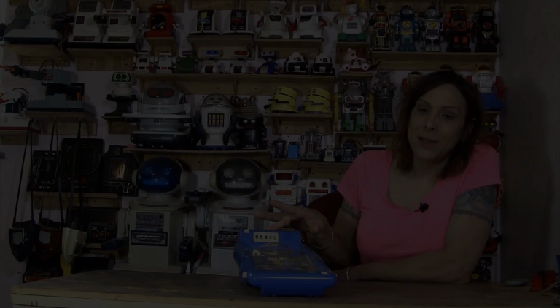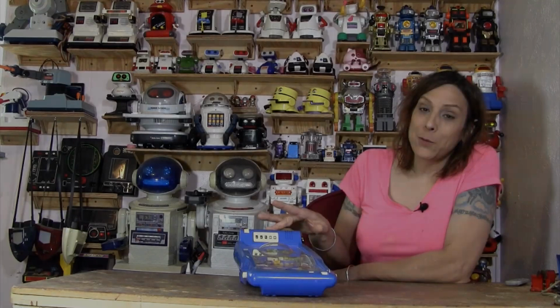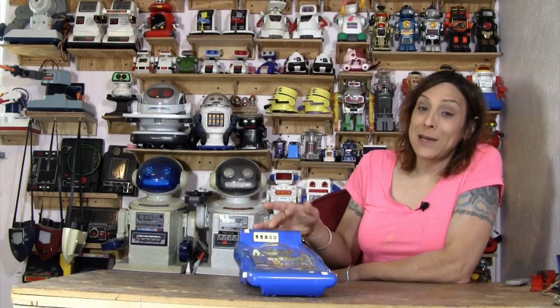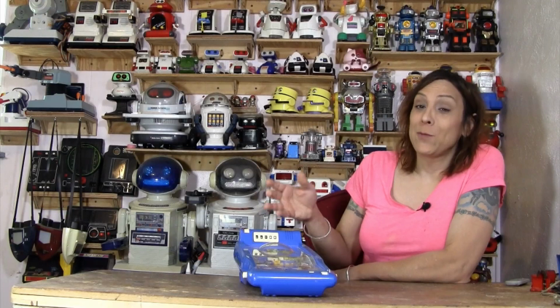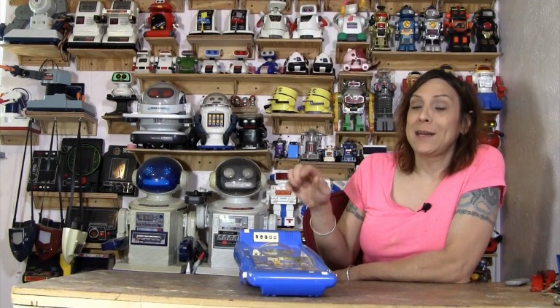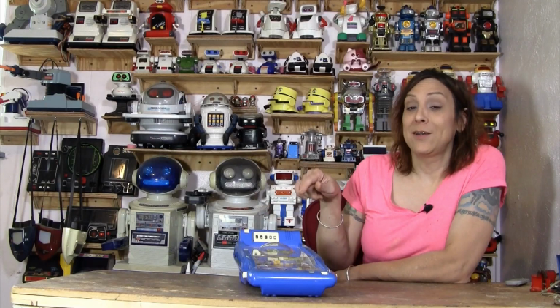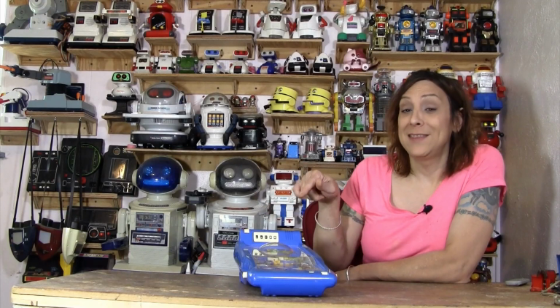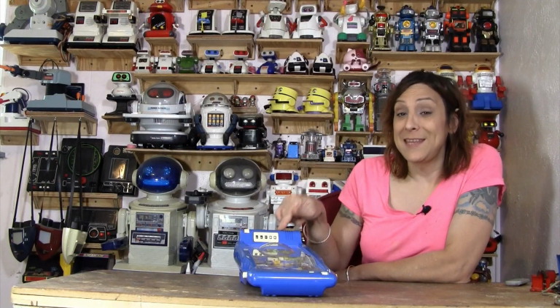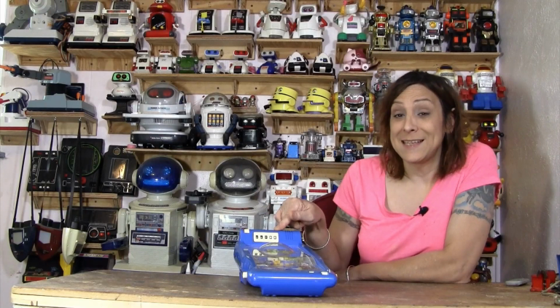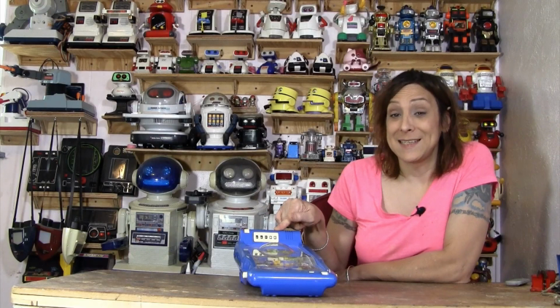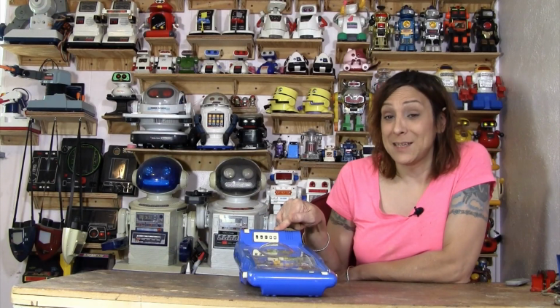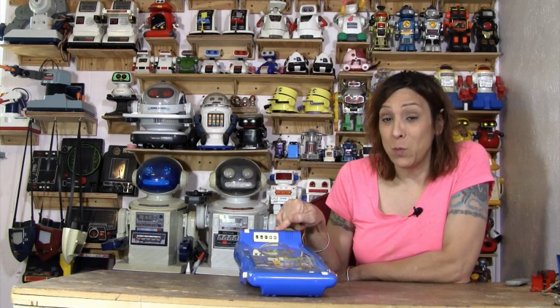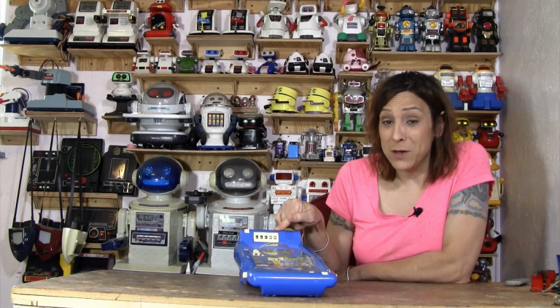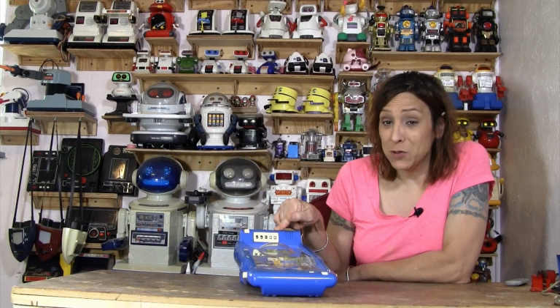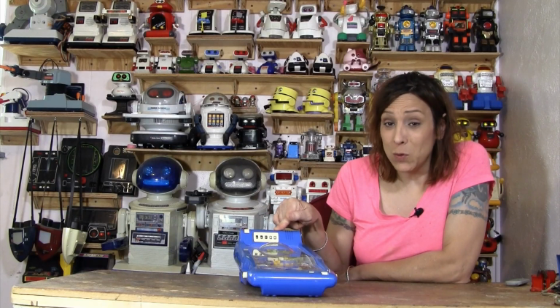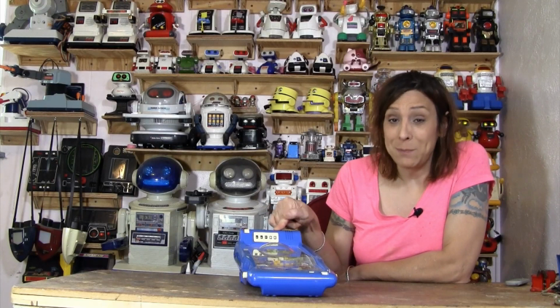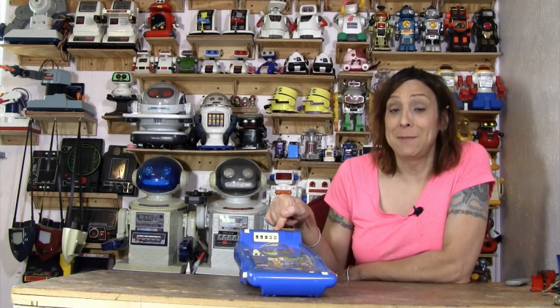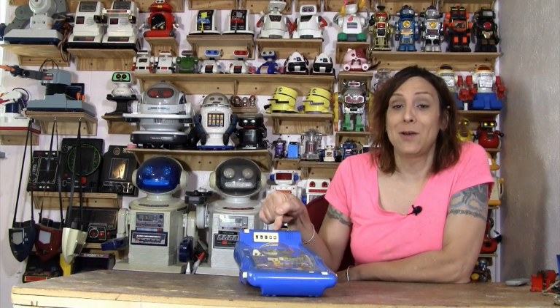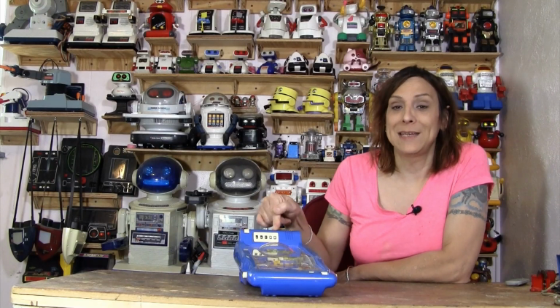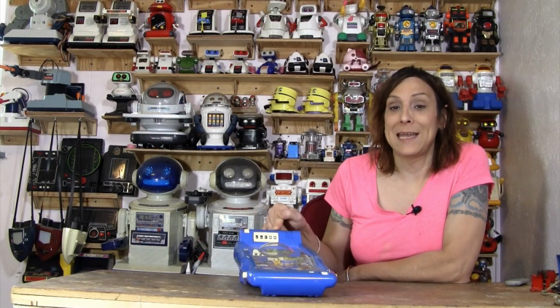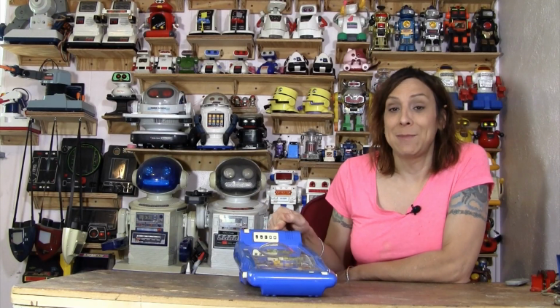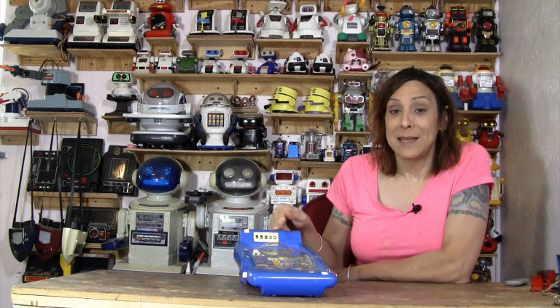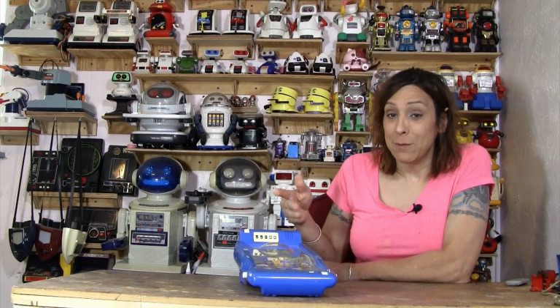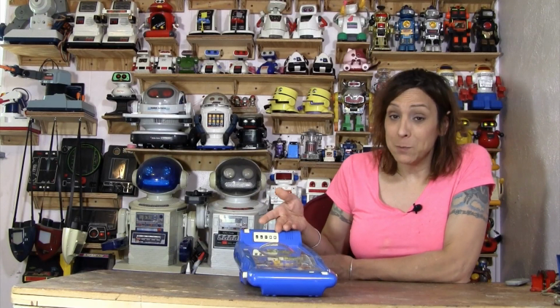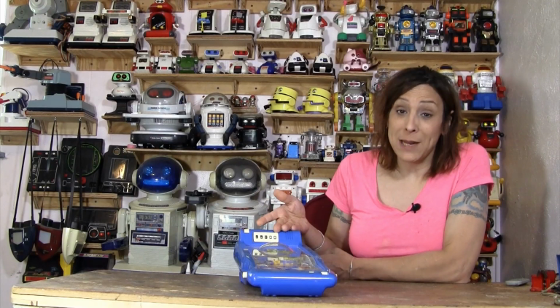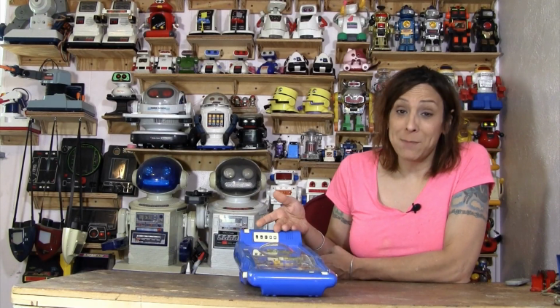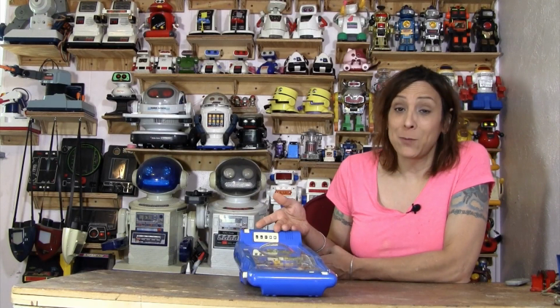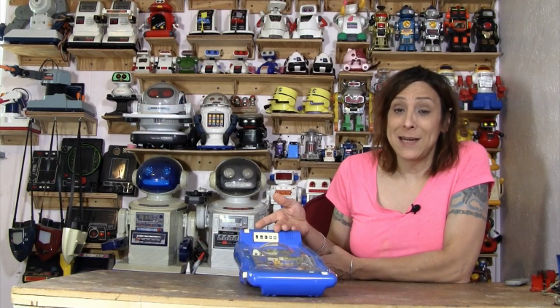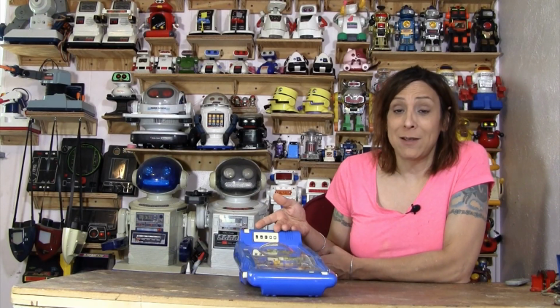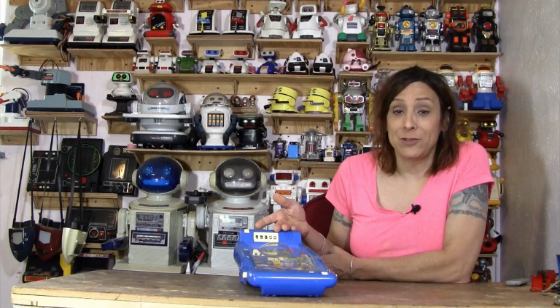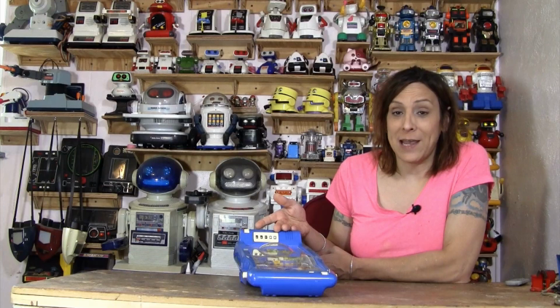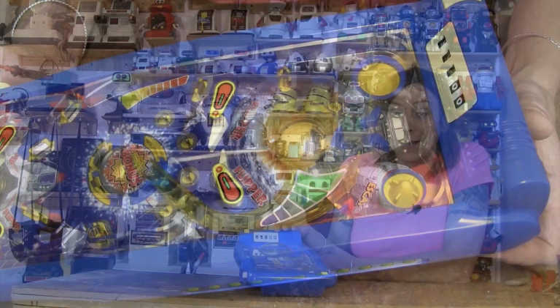Hello, Randy Rain here, and this is some weird toy pinball game that was put out by Radio Shack.